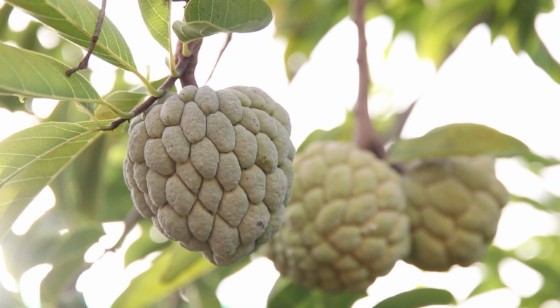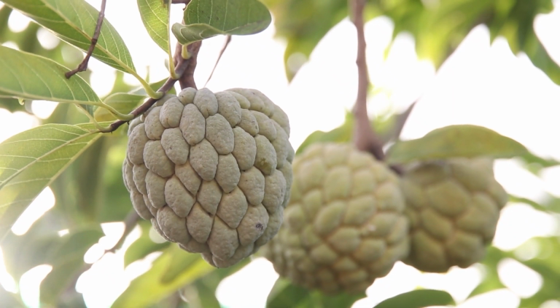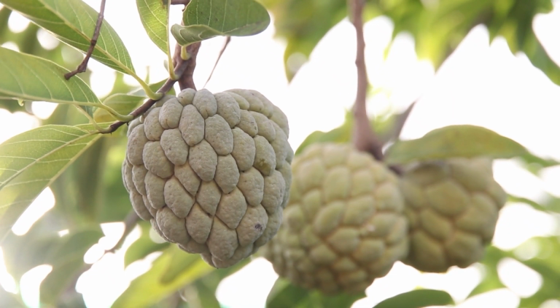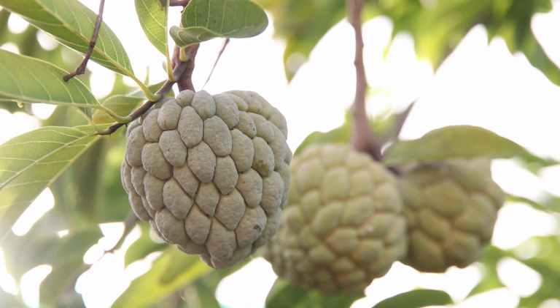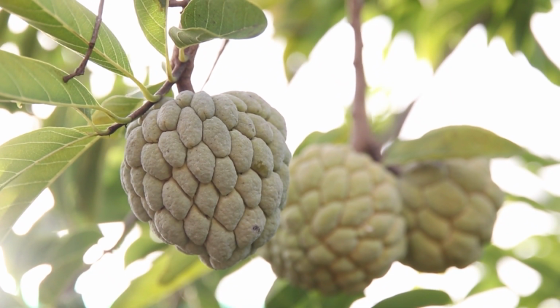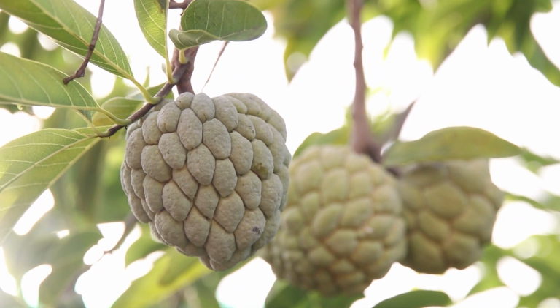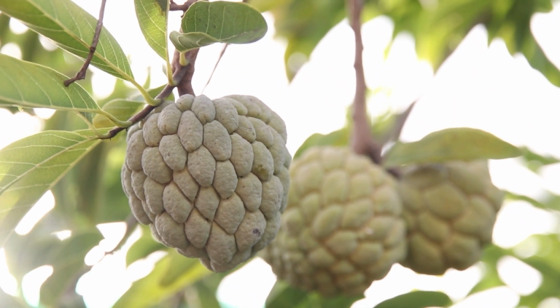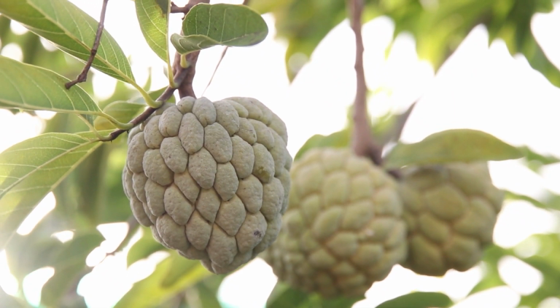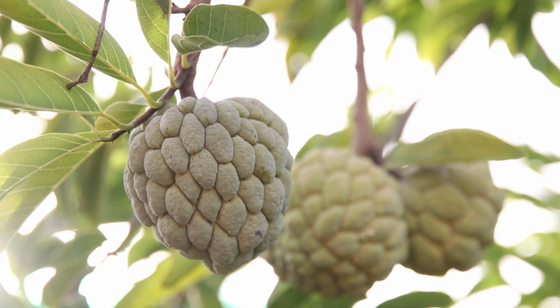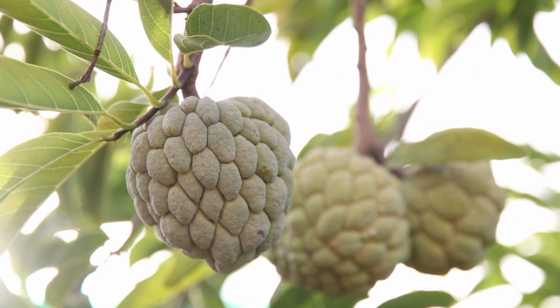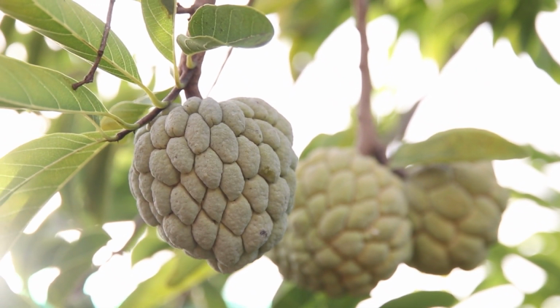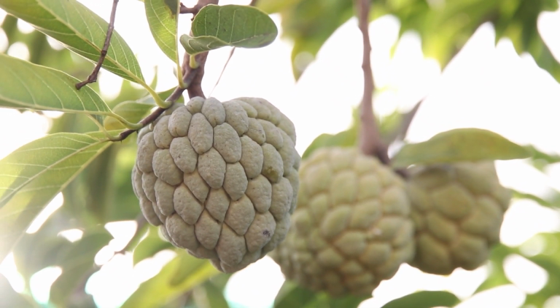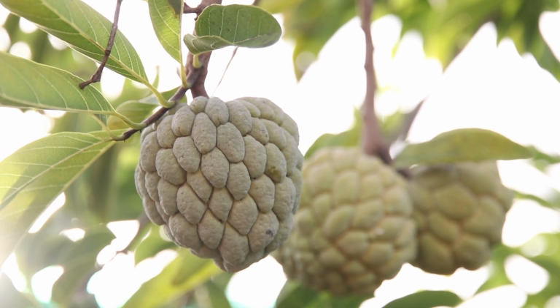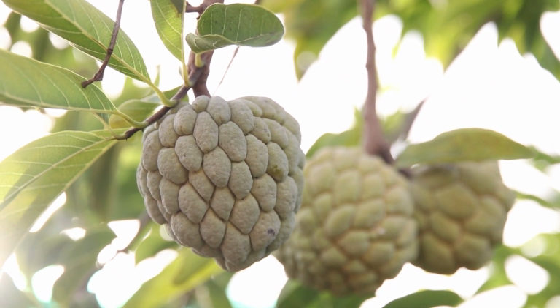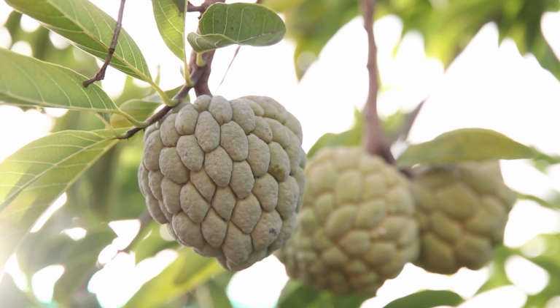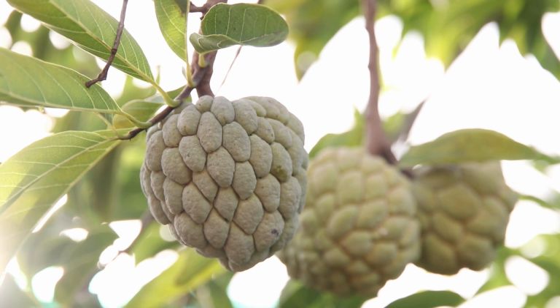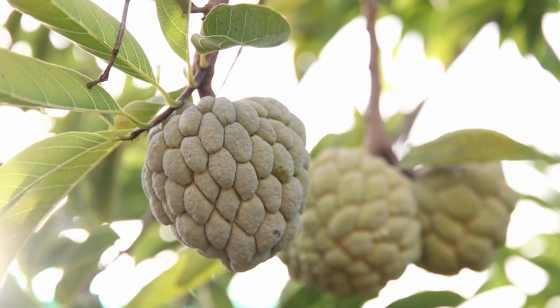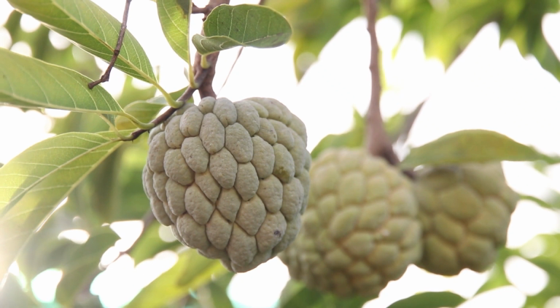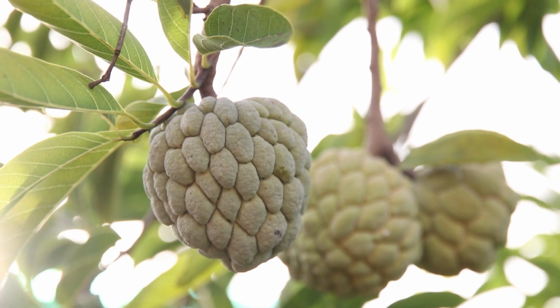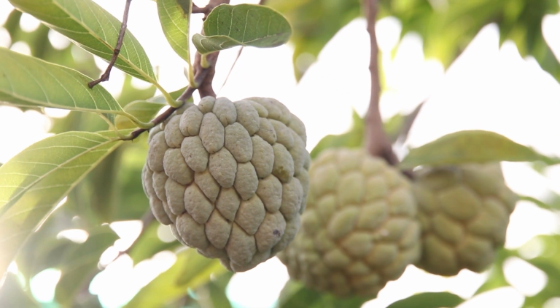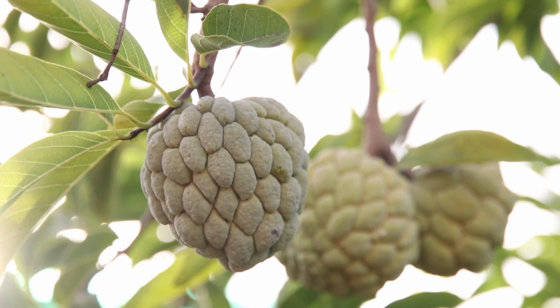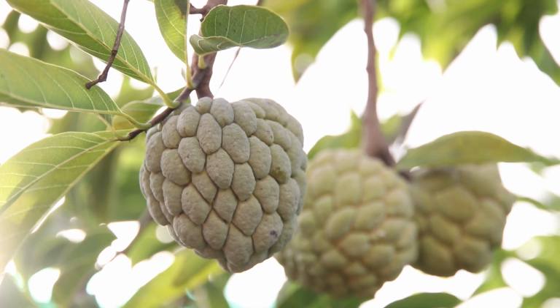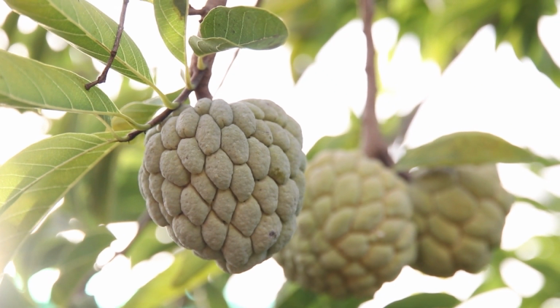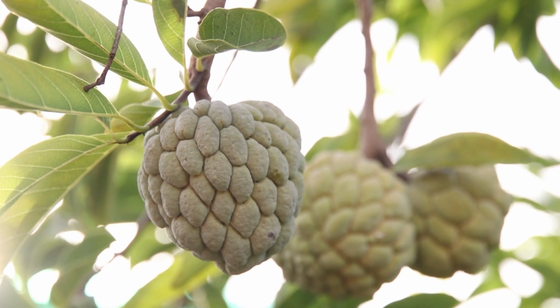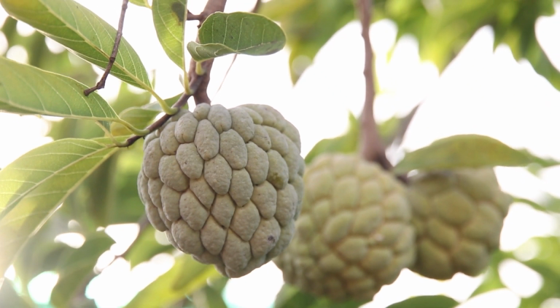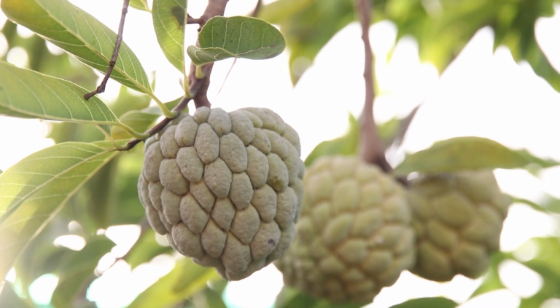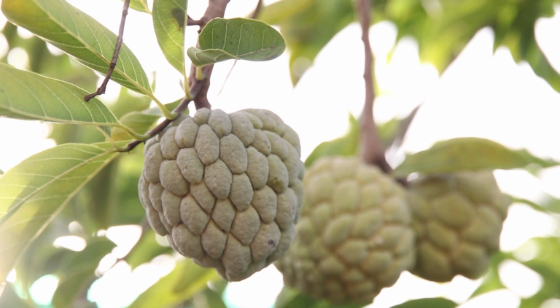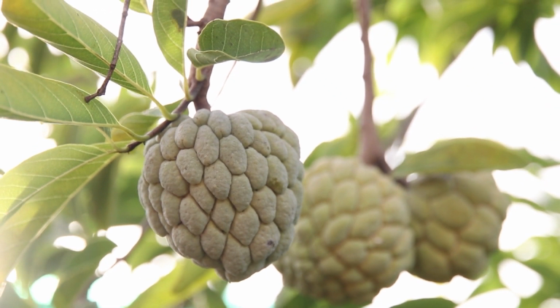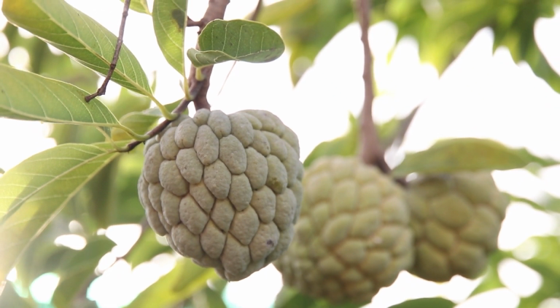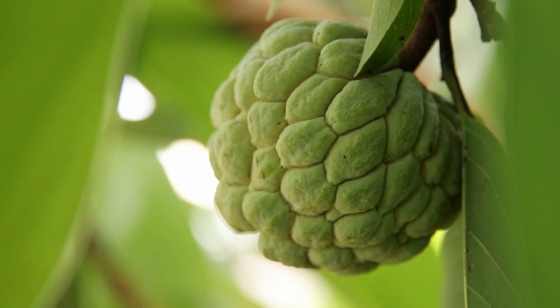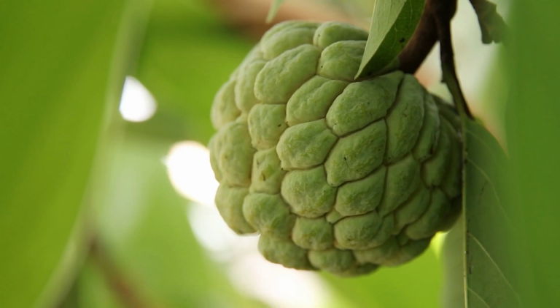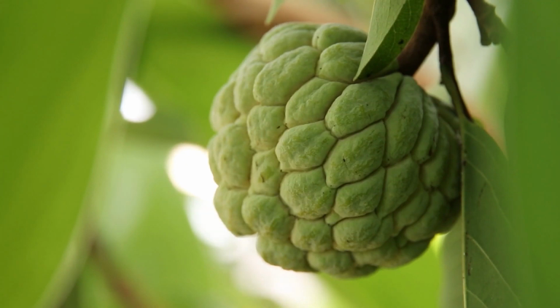Cultural significance: citifol holds cultural significance in some regions and is used in religious ceremonies and rituals.